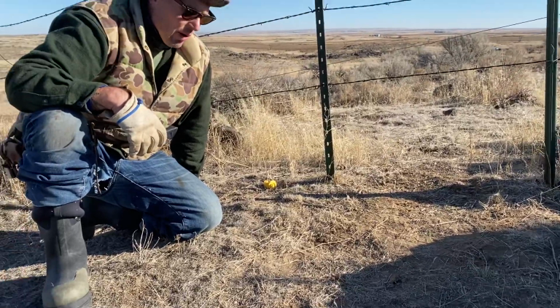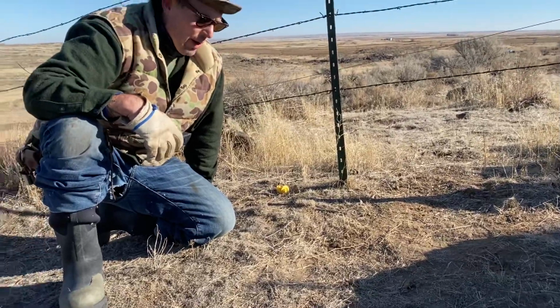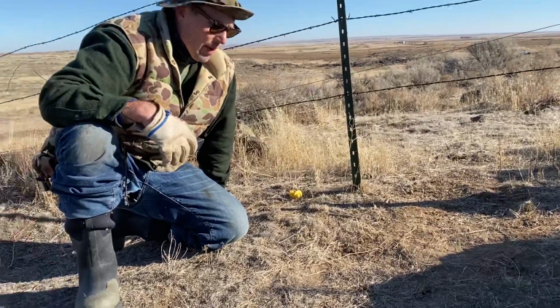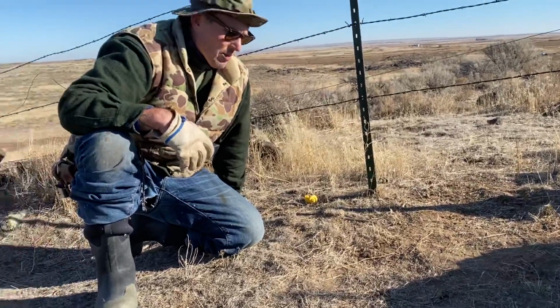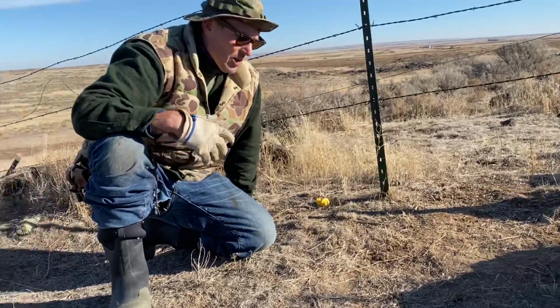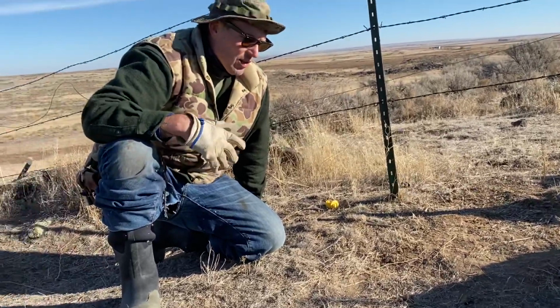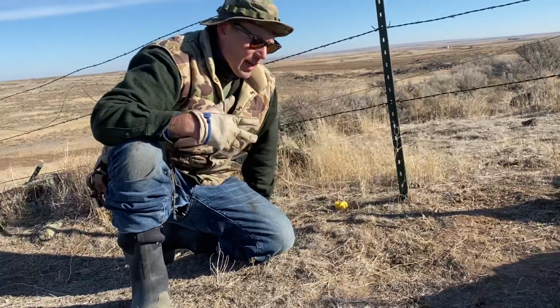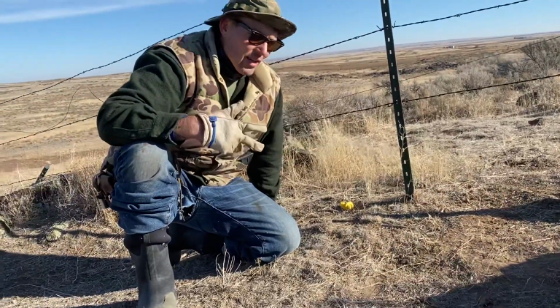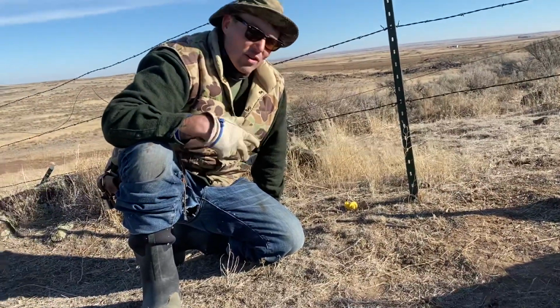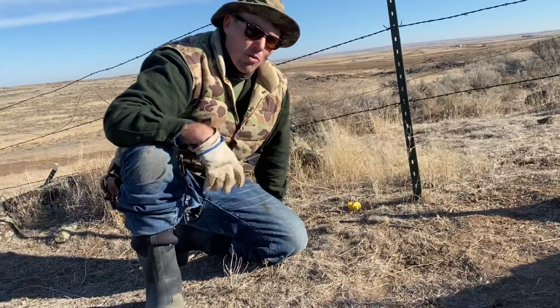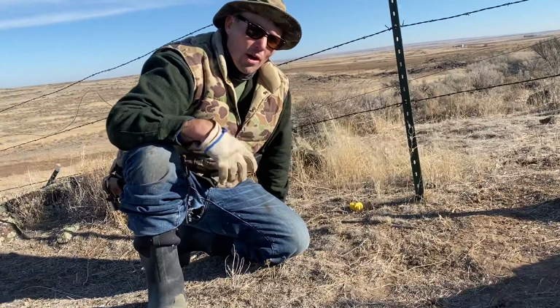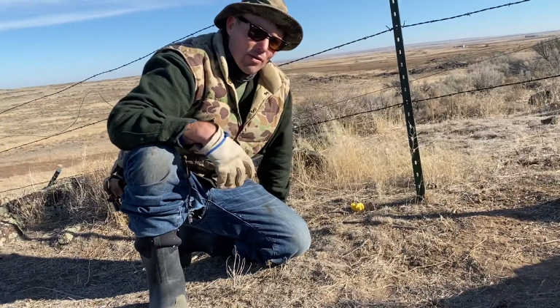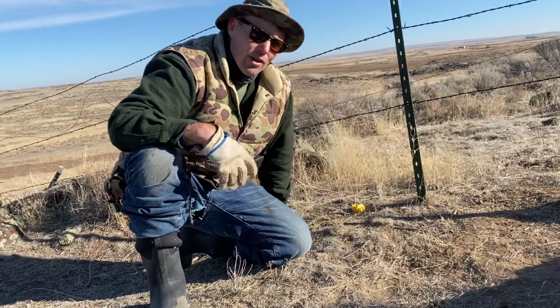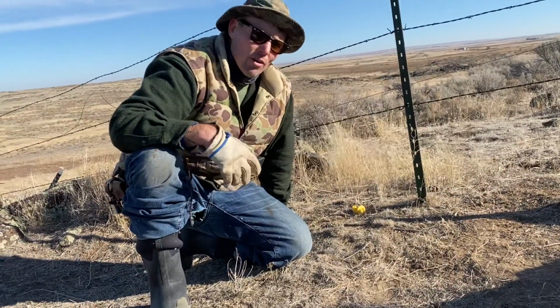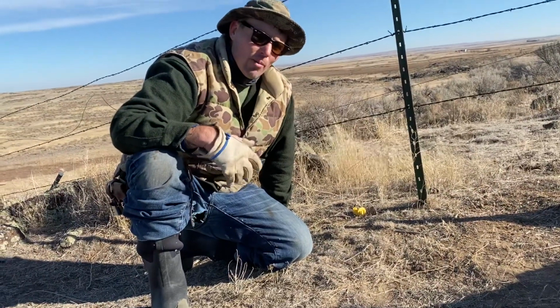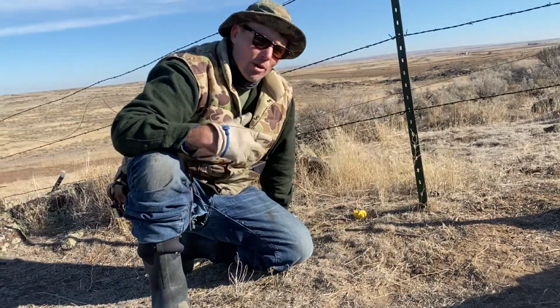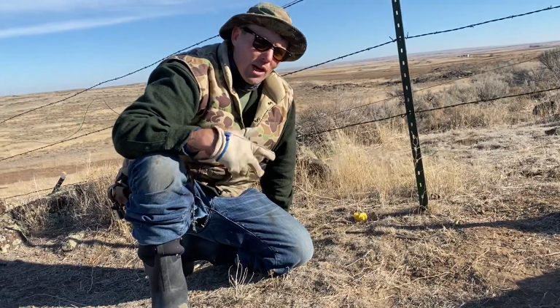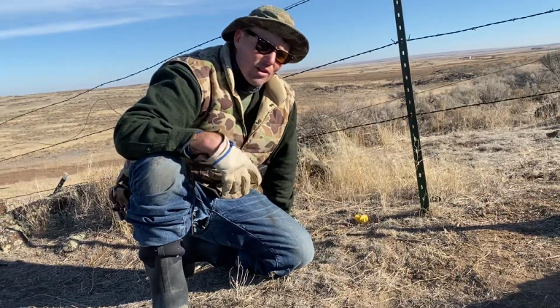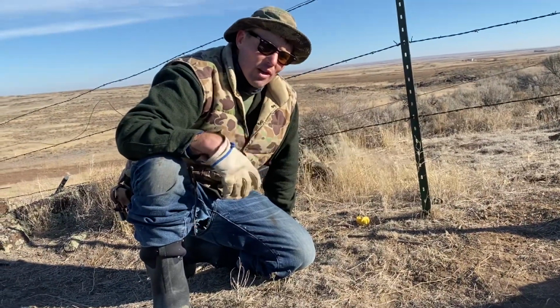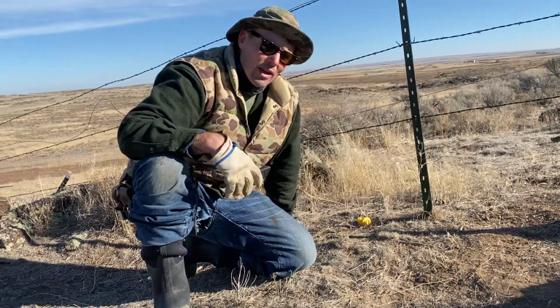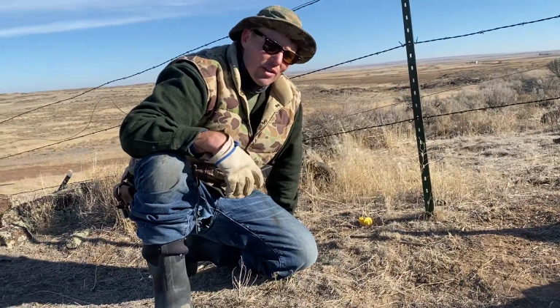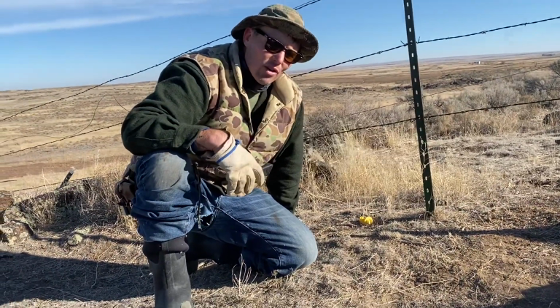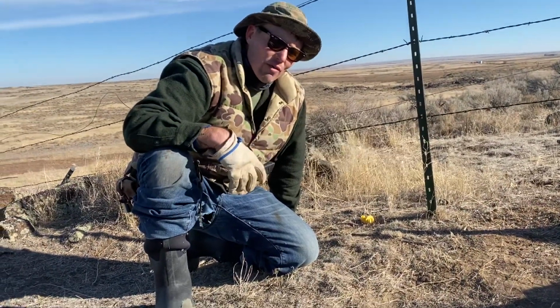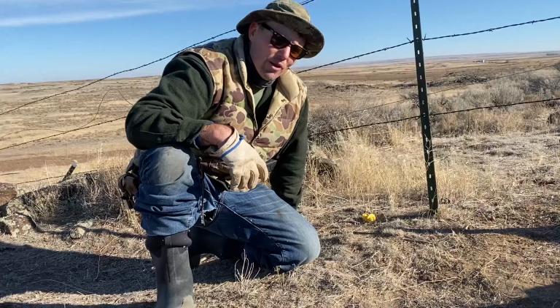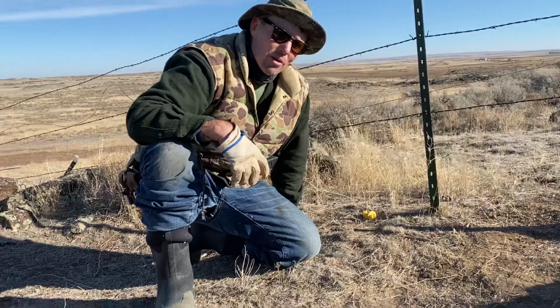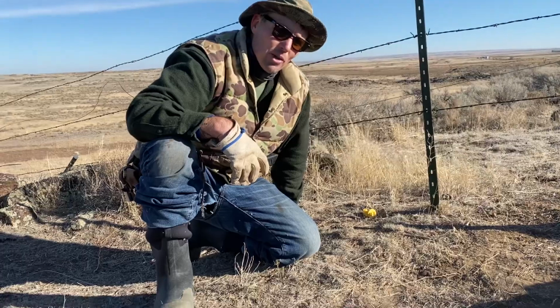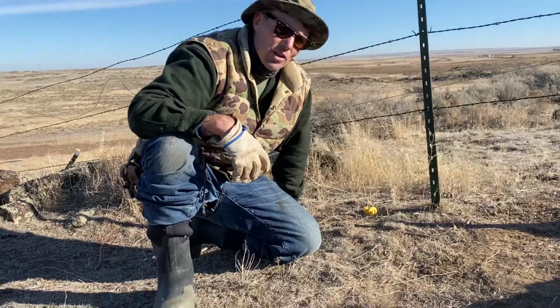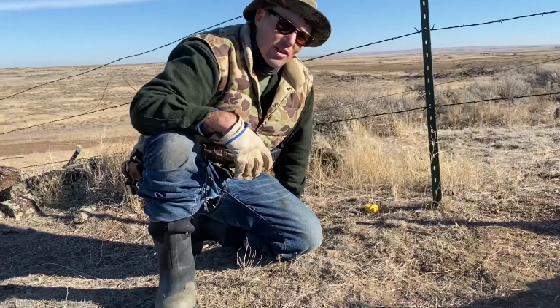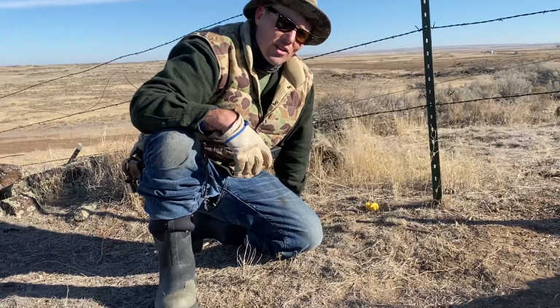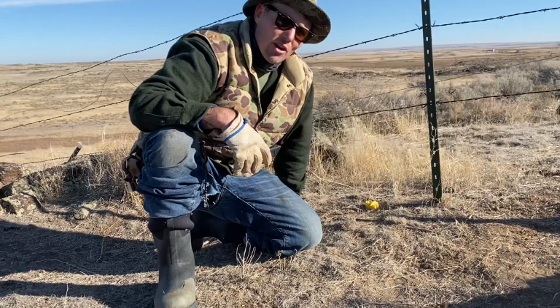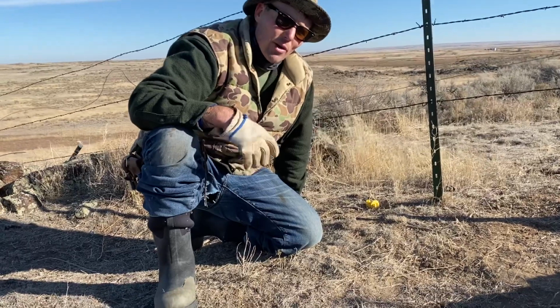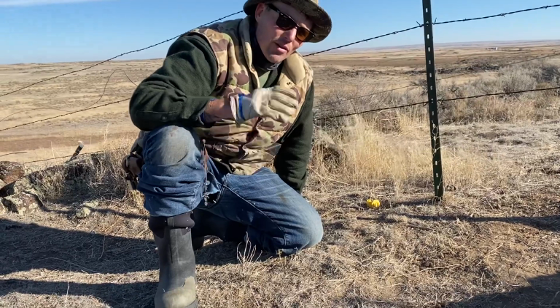Anyway, that's my second walk-through video. Remember, God is great, guns are good, freedom is precious, and say your prayers. Thank you so much.